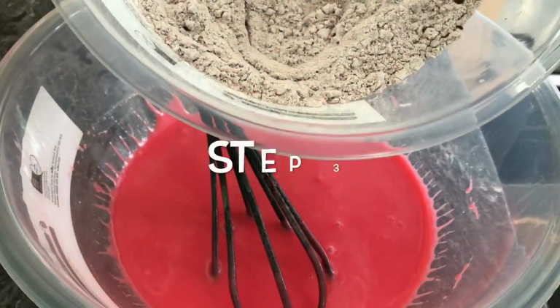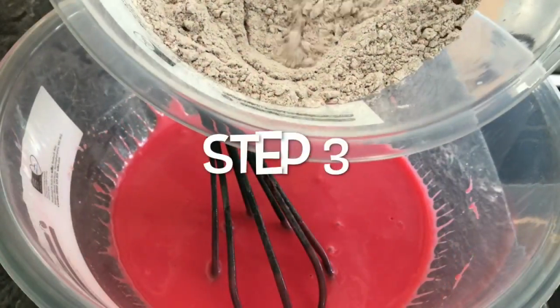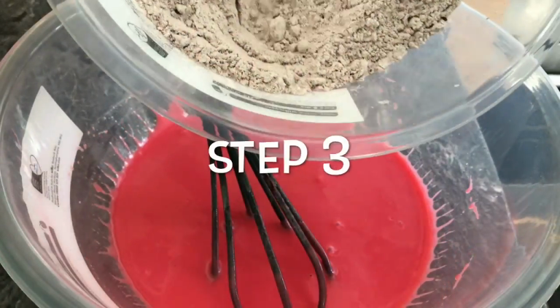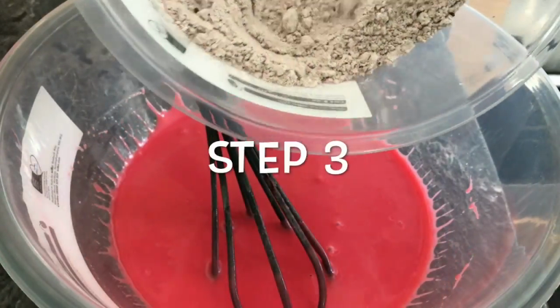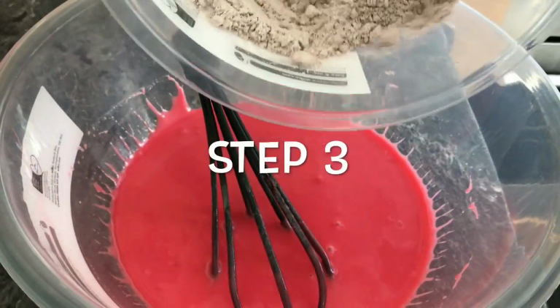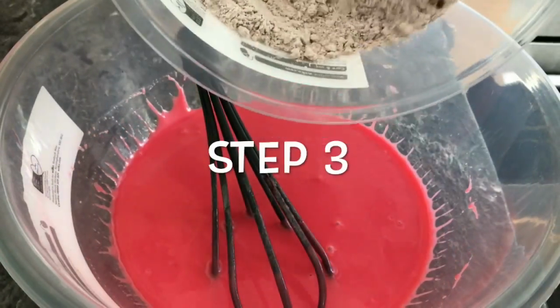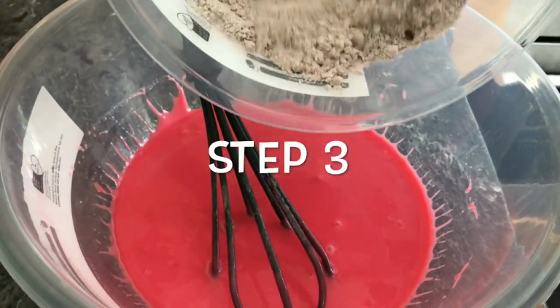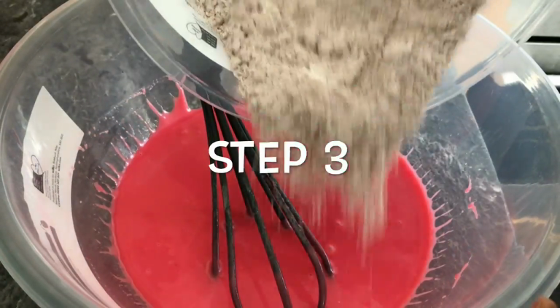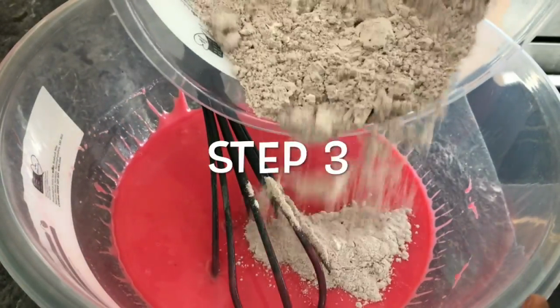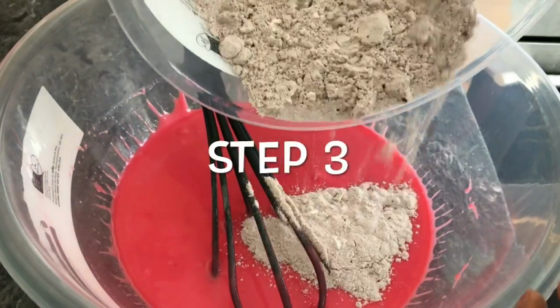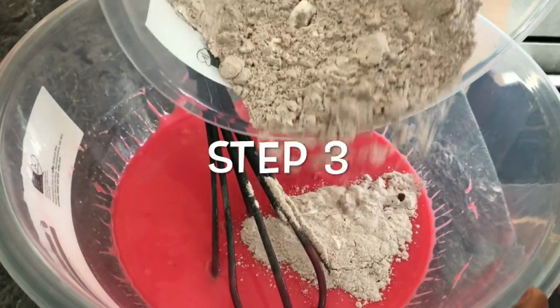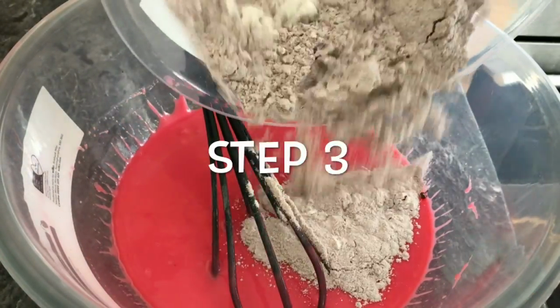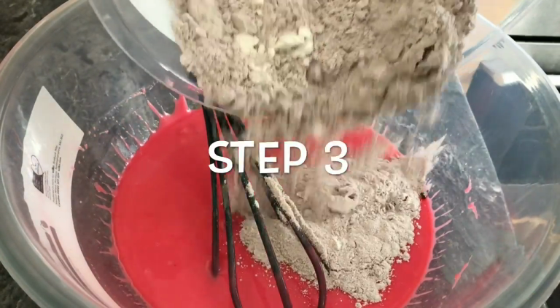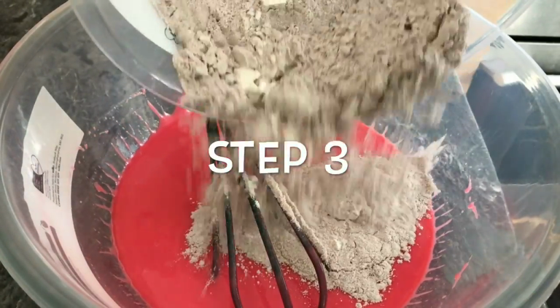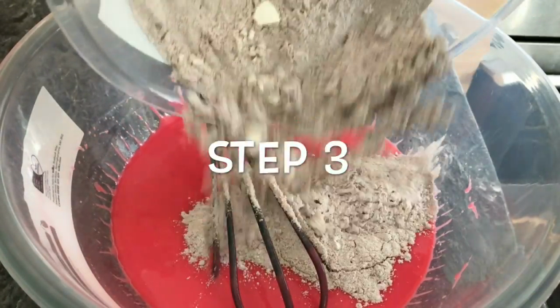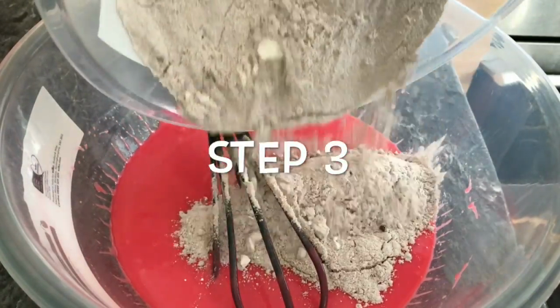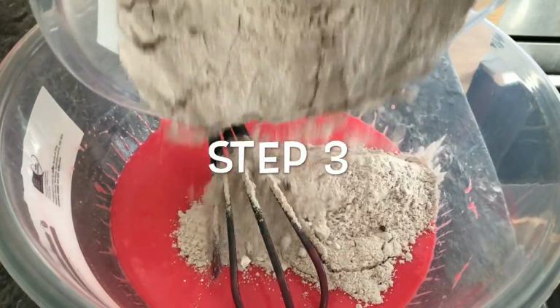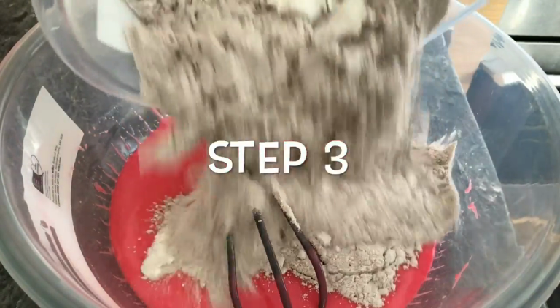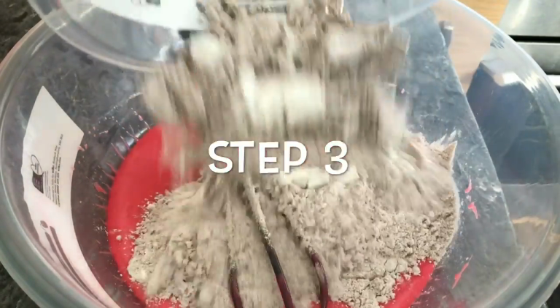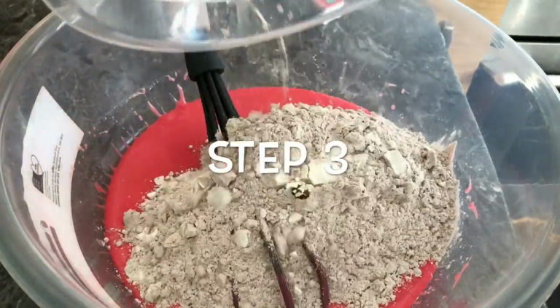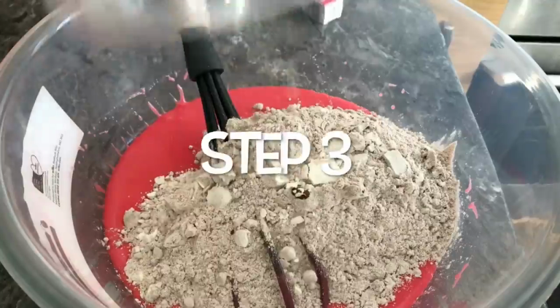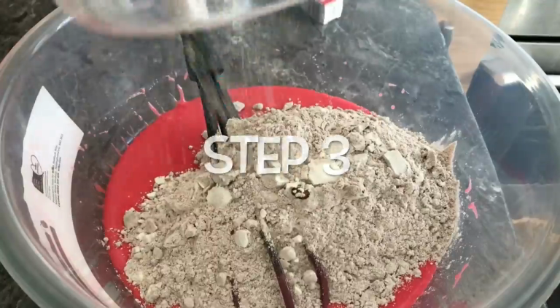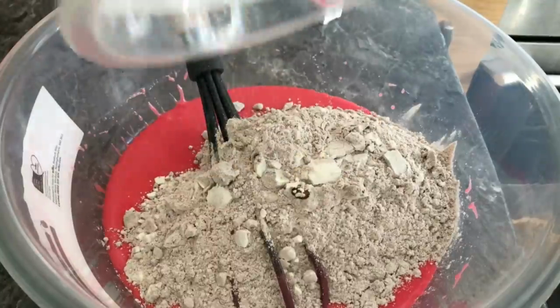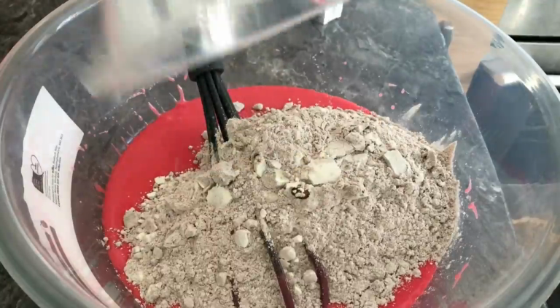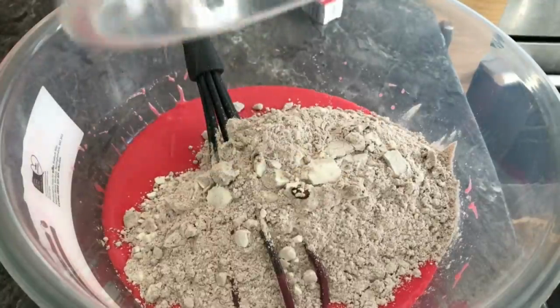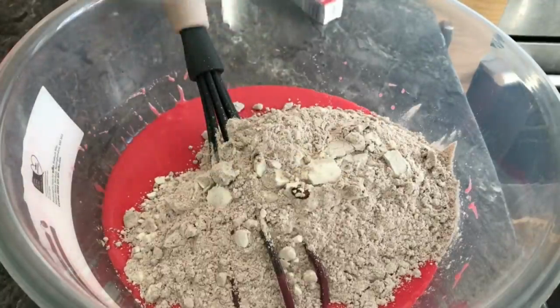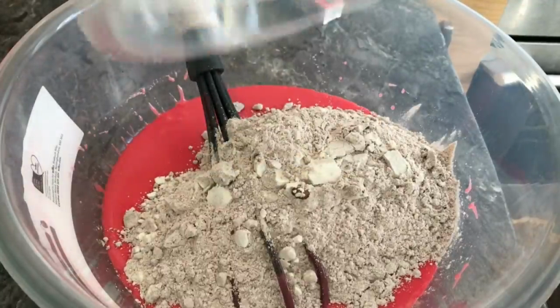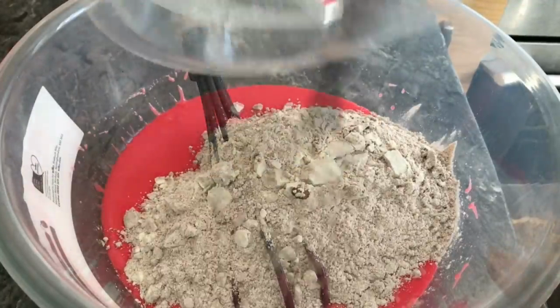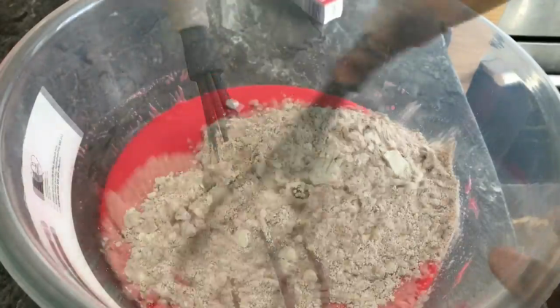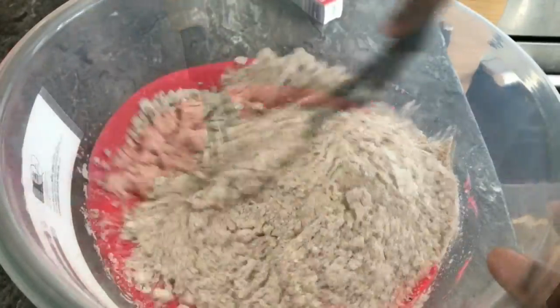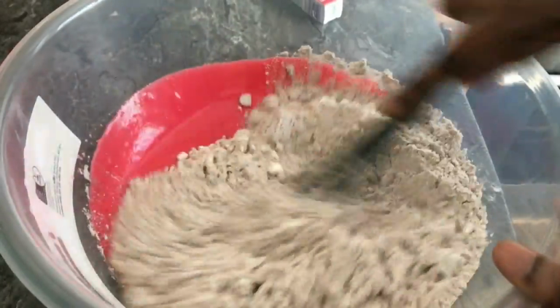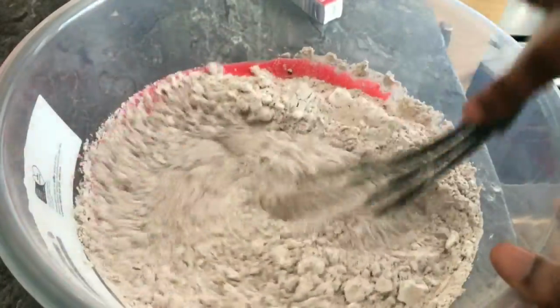Step 3: Add your dry ingredients to the wet ingredients and mix everything together.